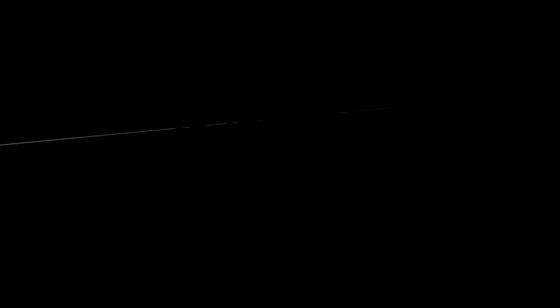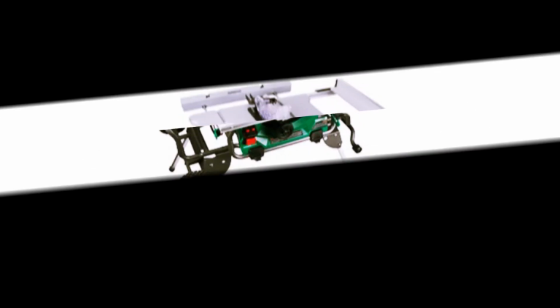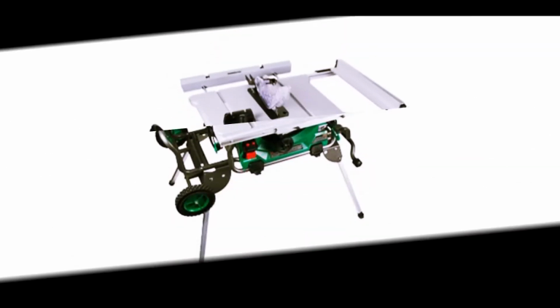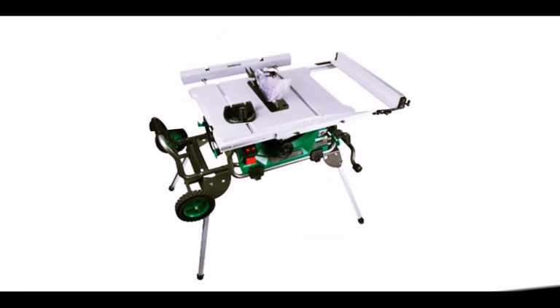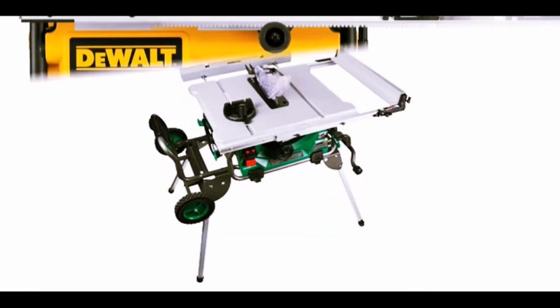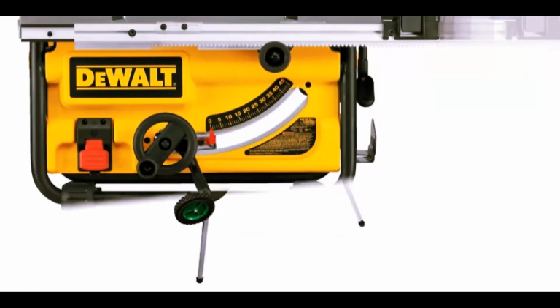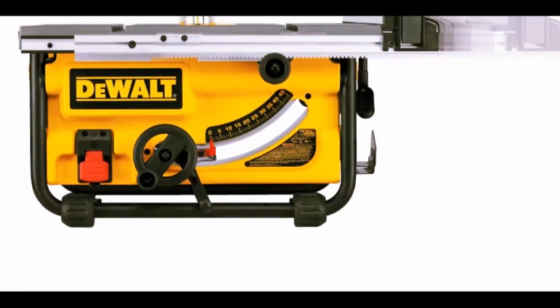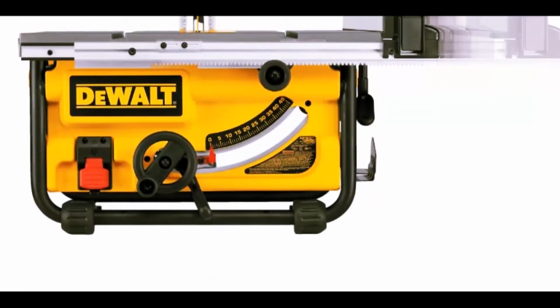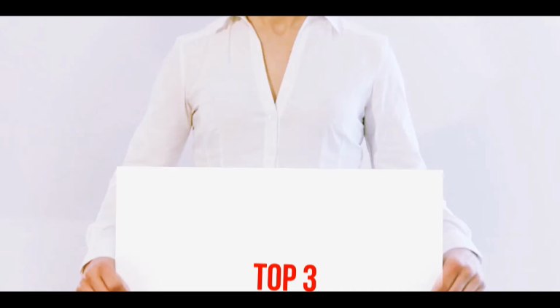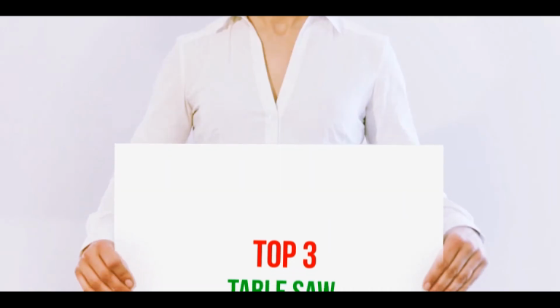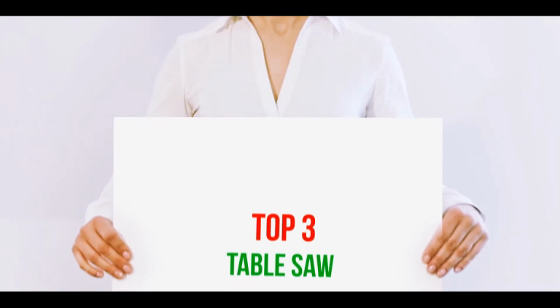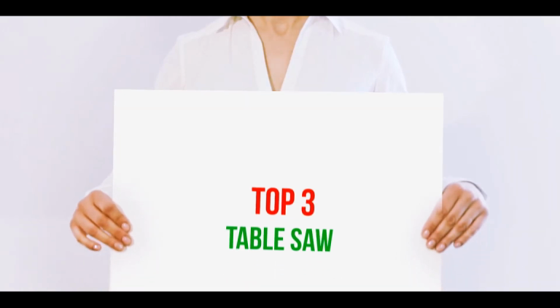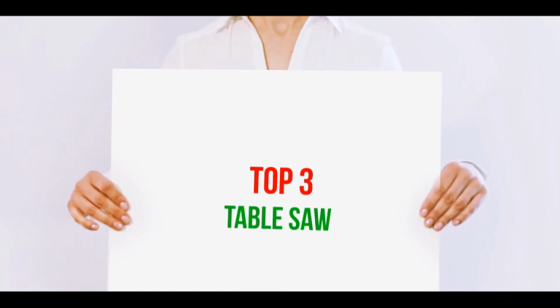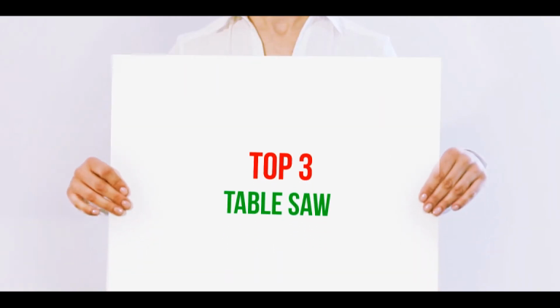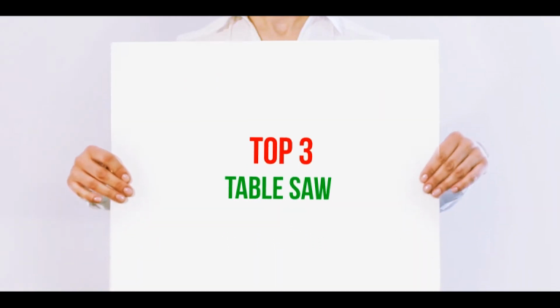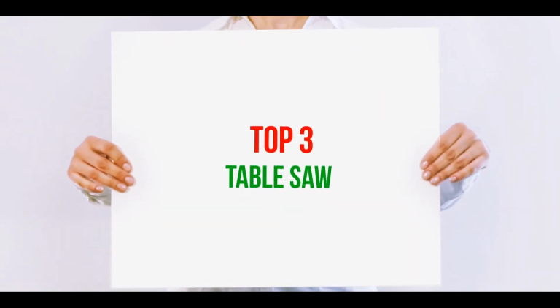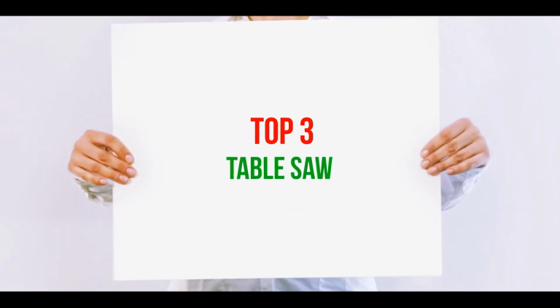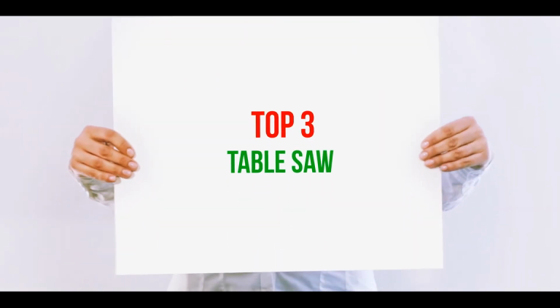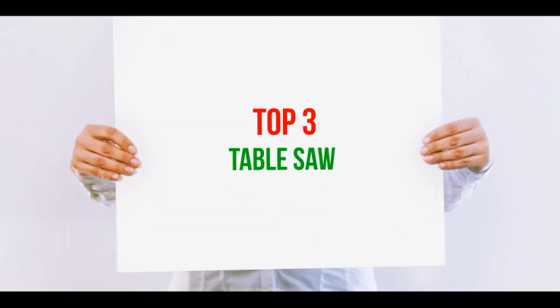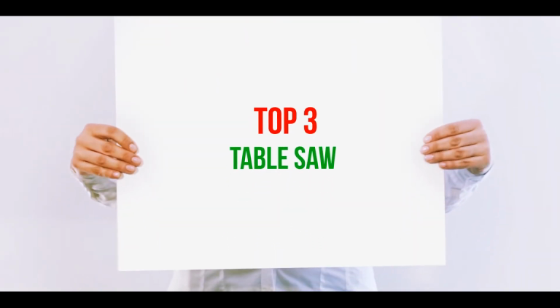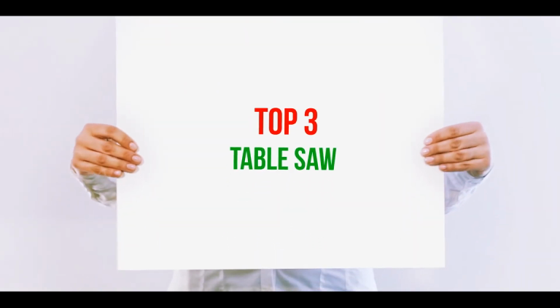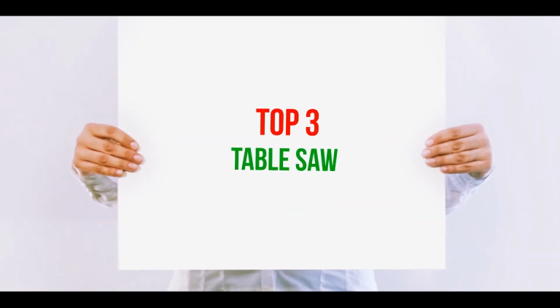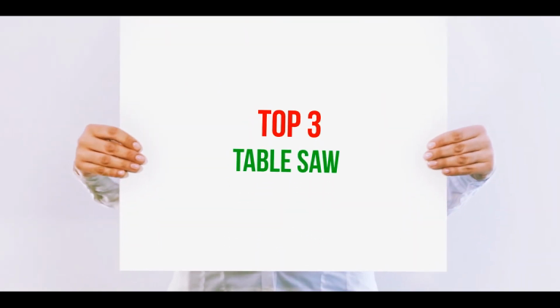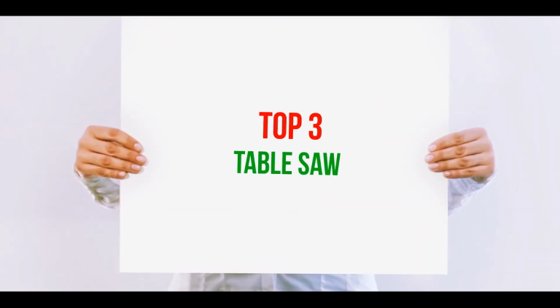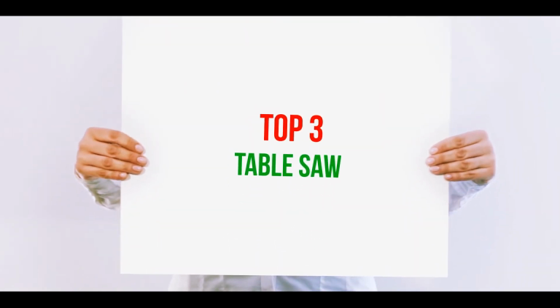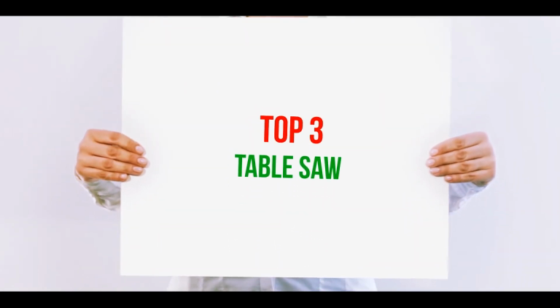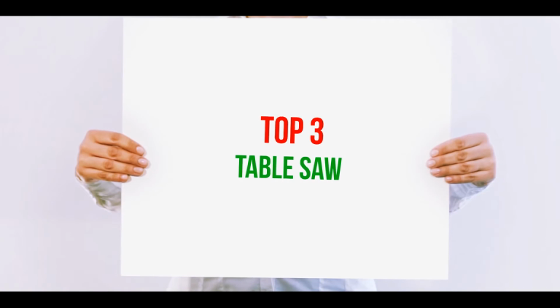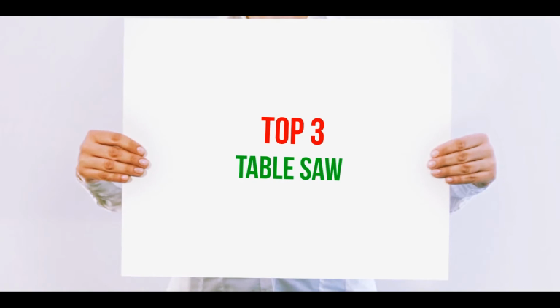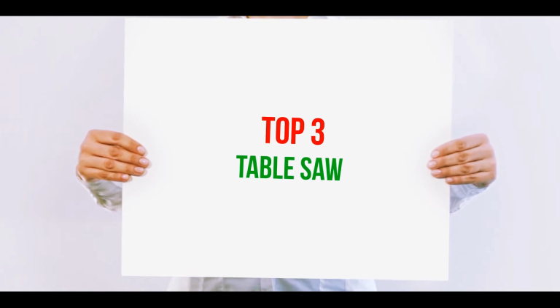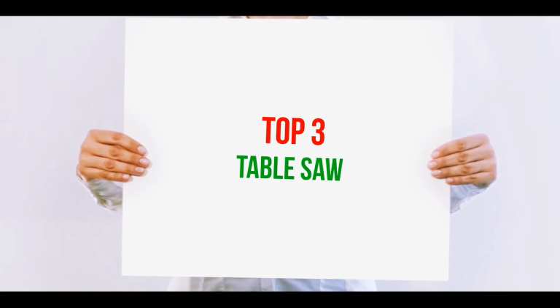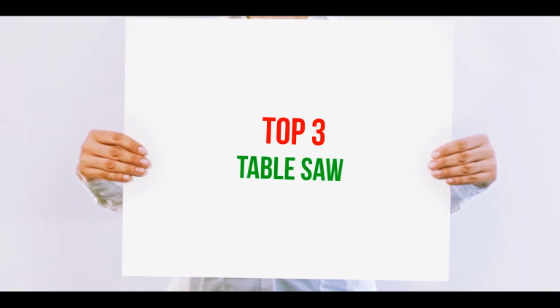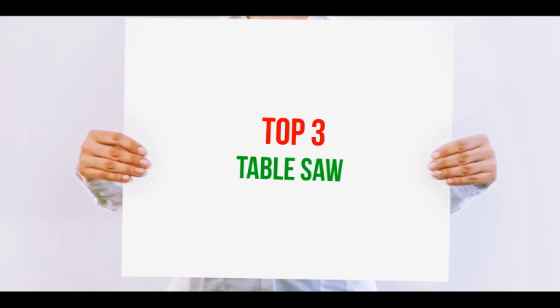Hi guys, welcome back to my channel. In today's video, we're going to check out the top 3 best table saws.